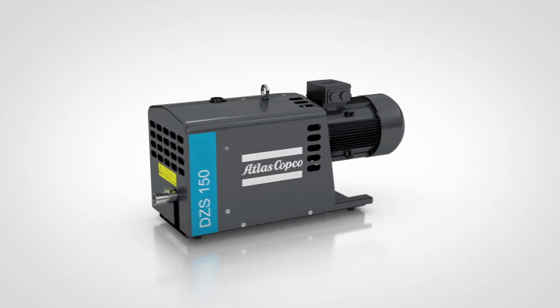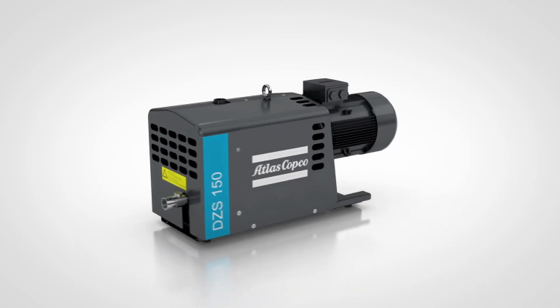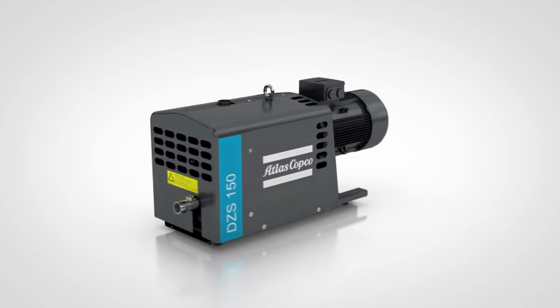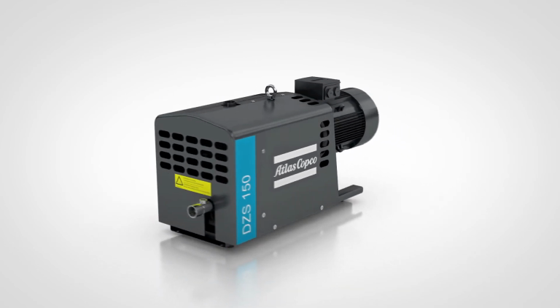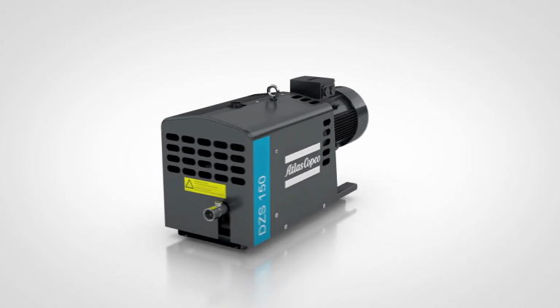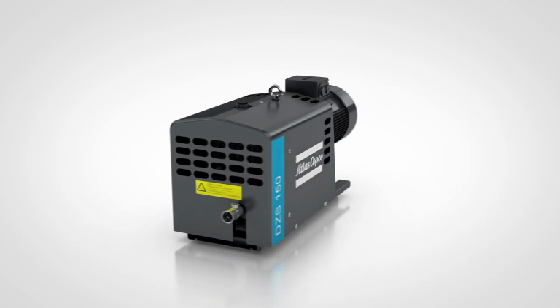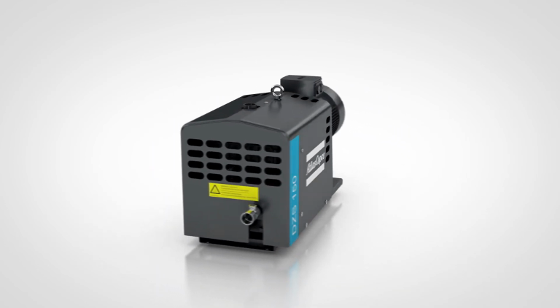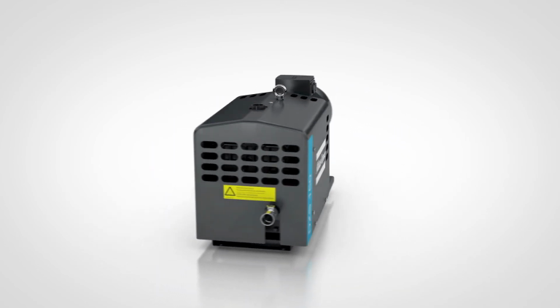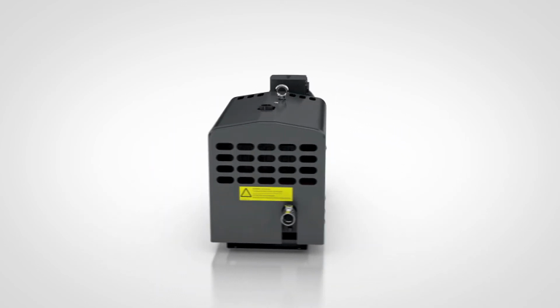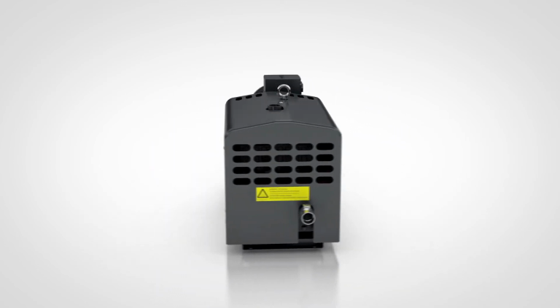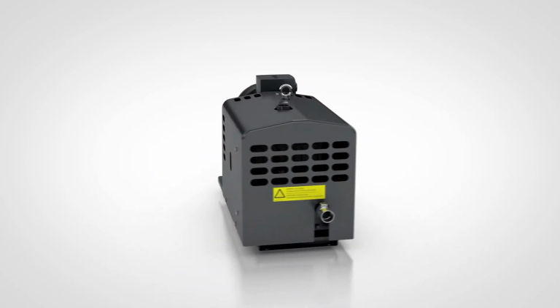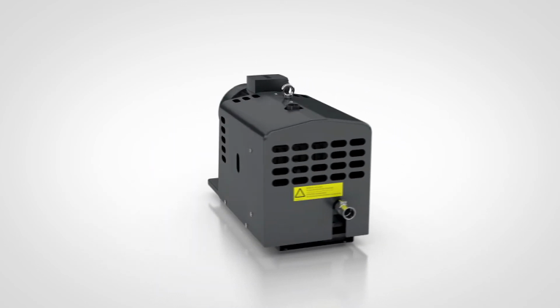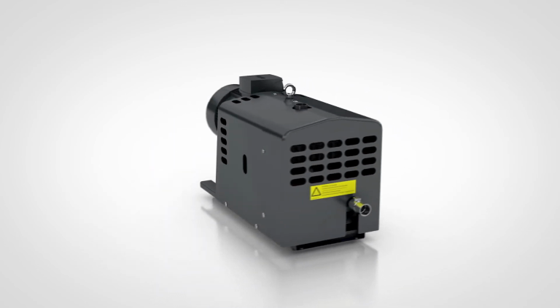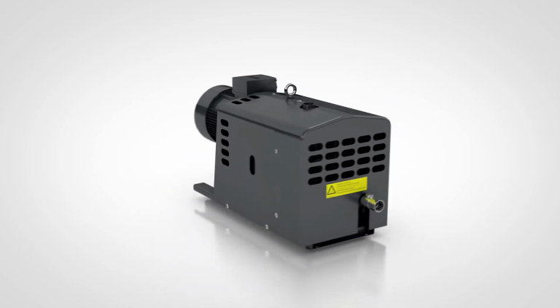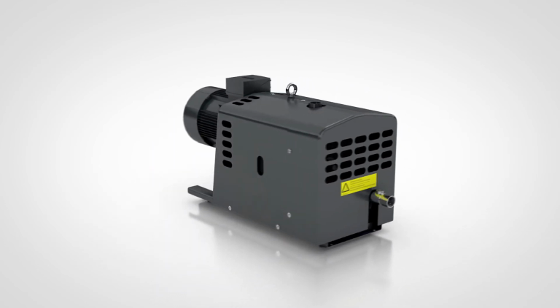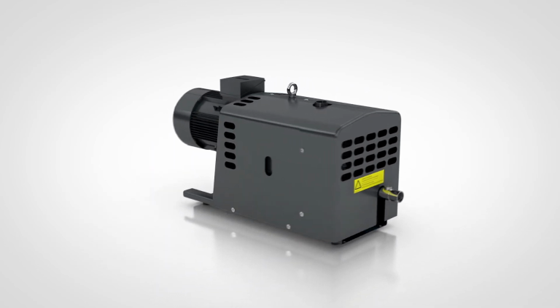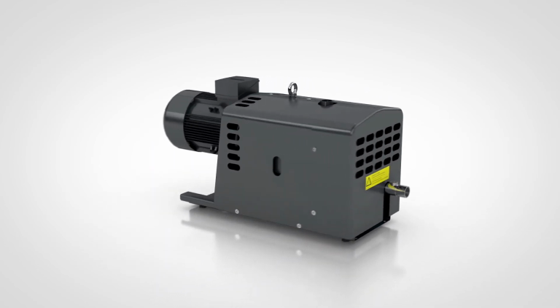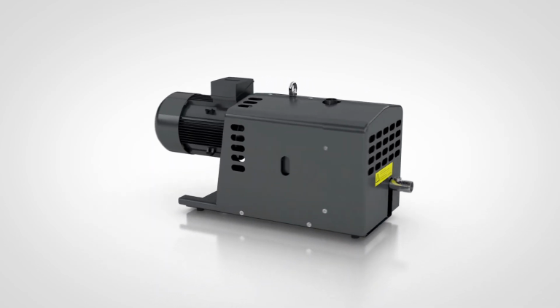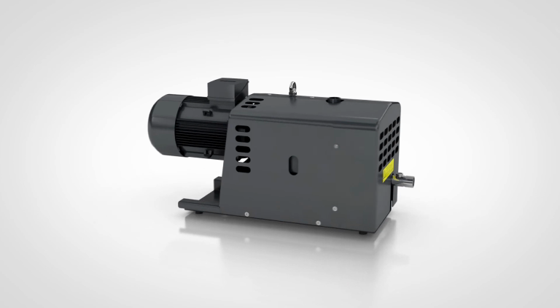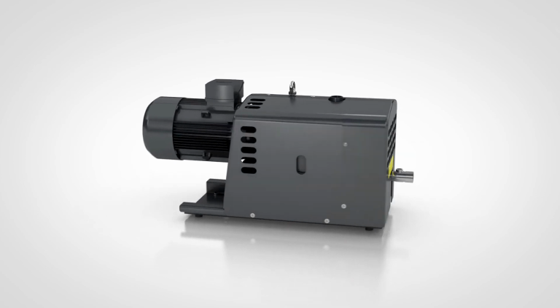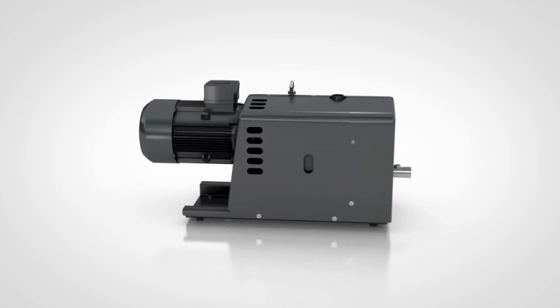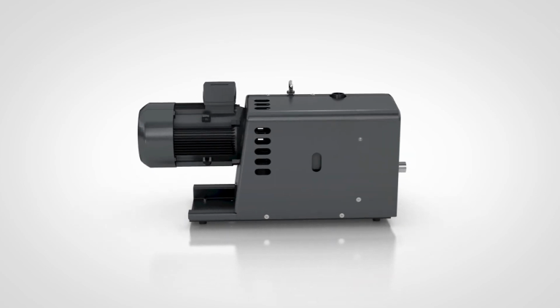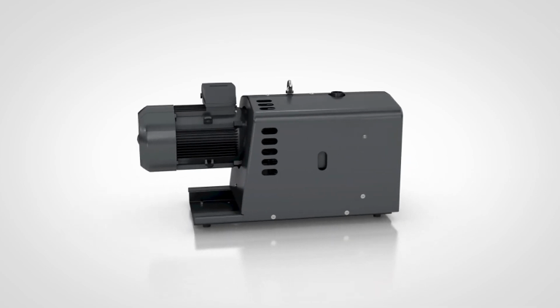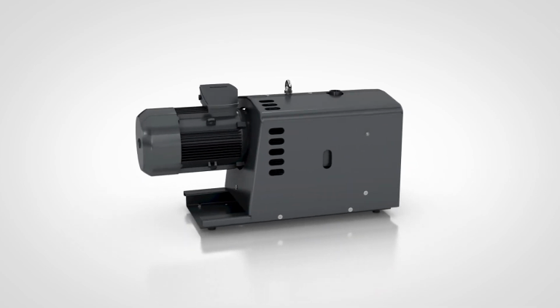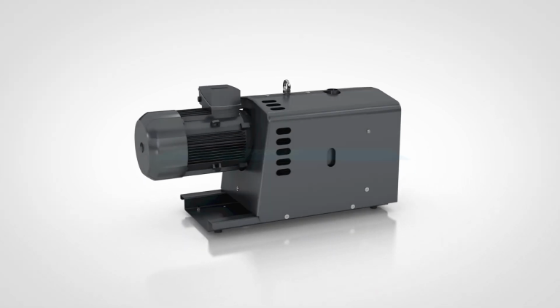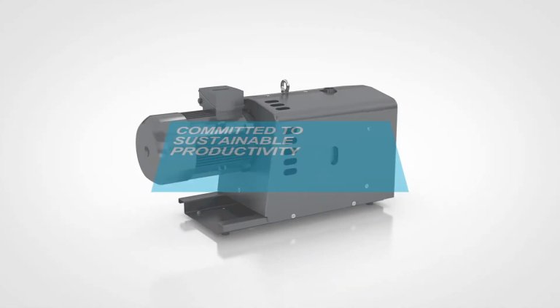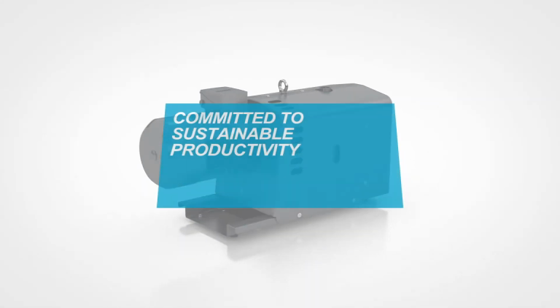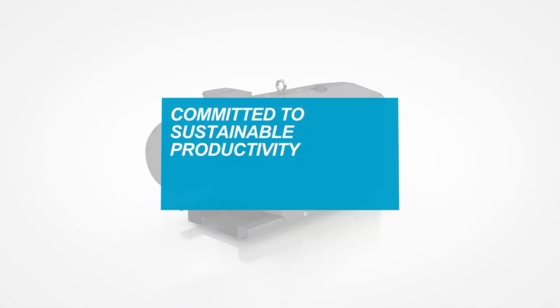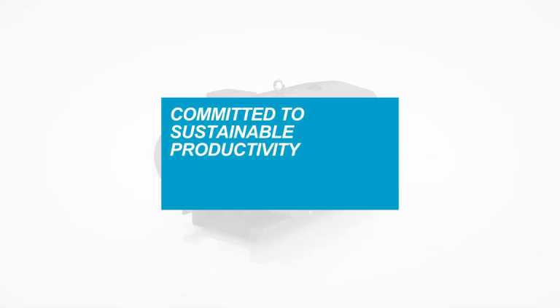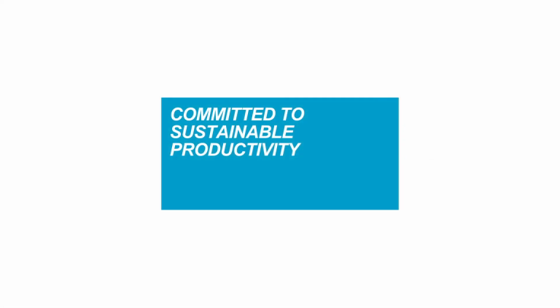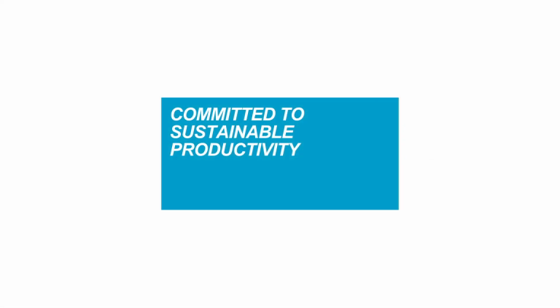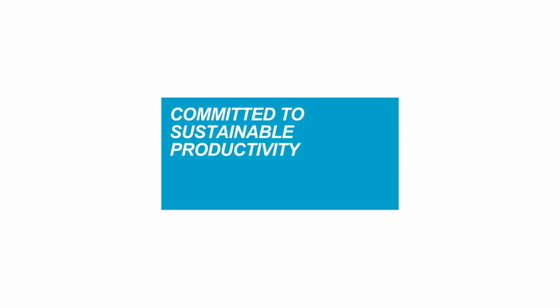Nothing less than best in class. The new DZS Claw Pump.